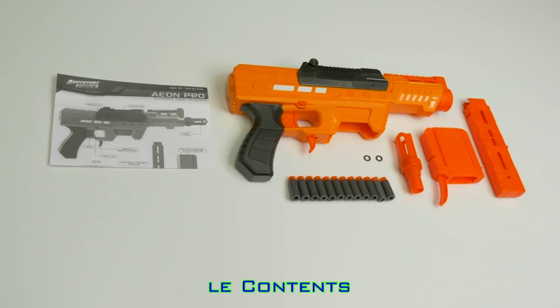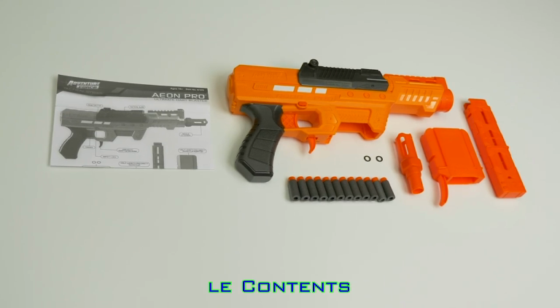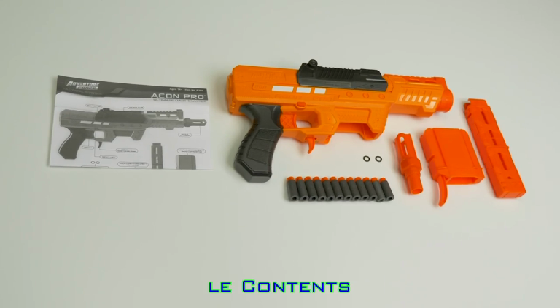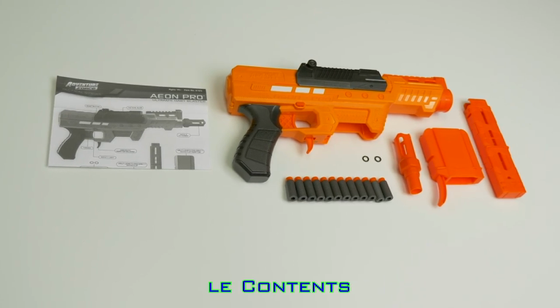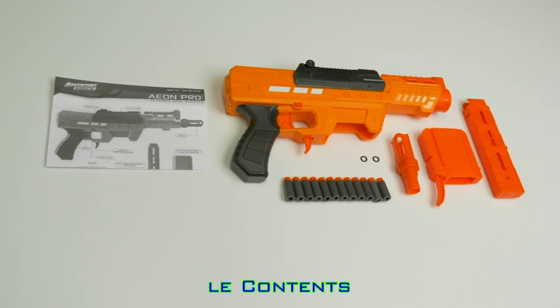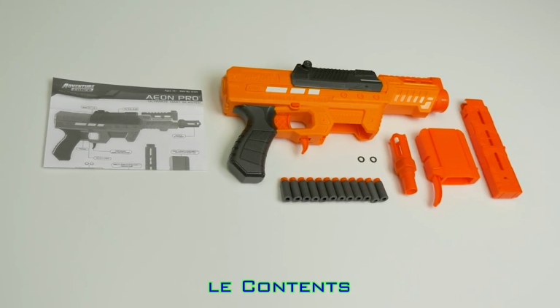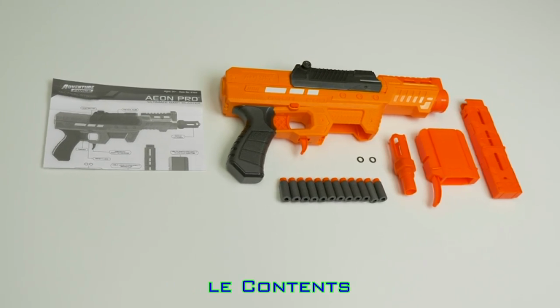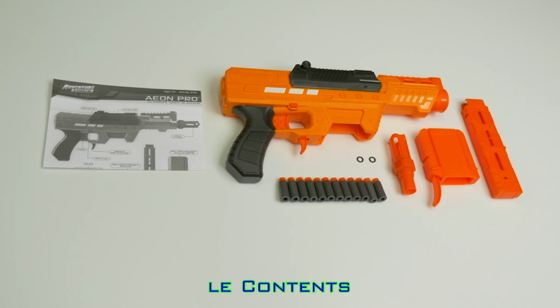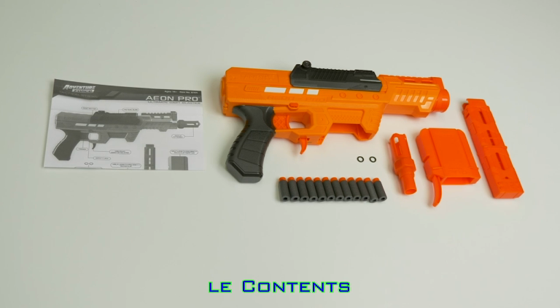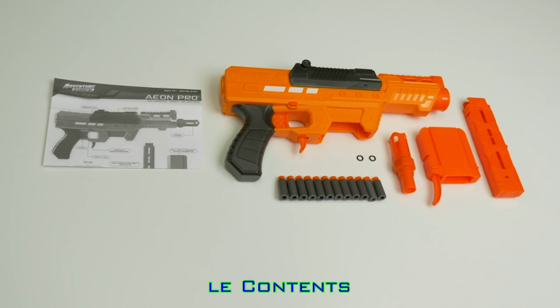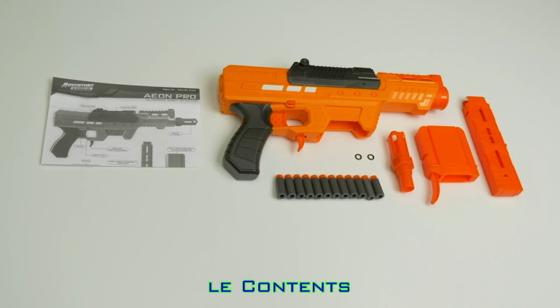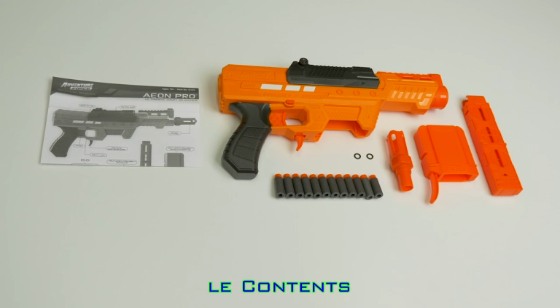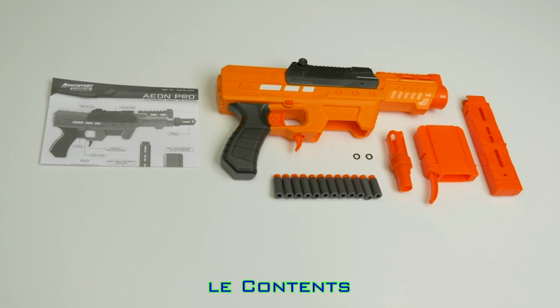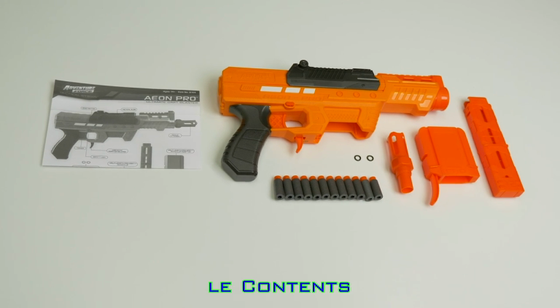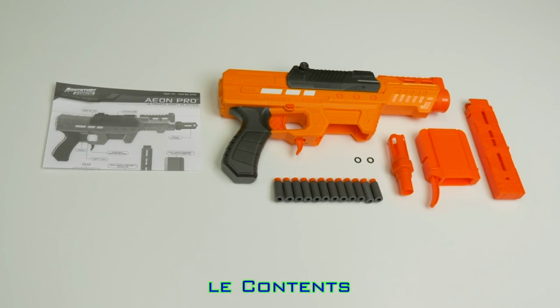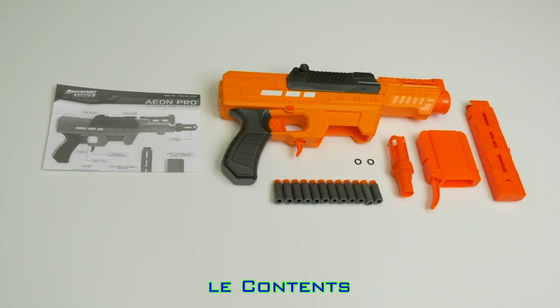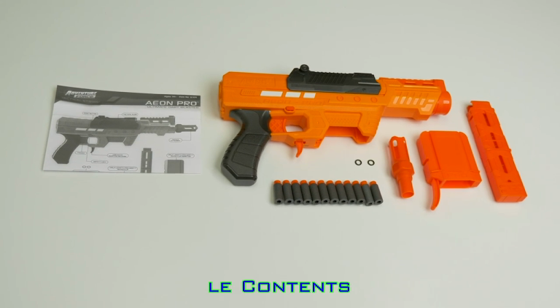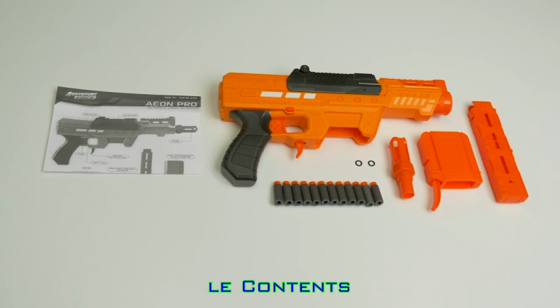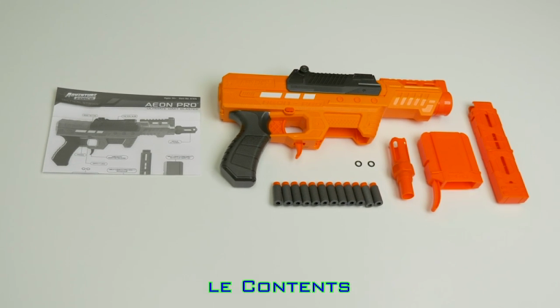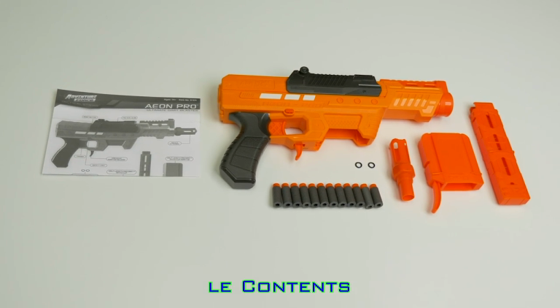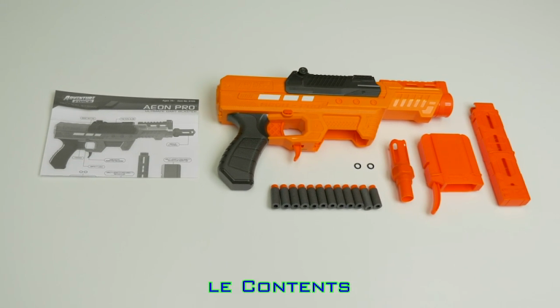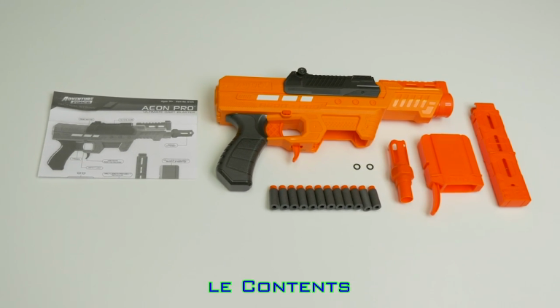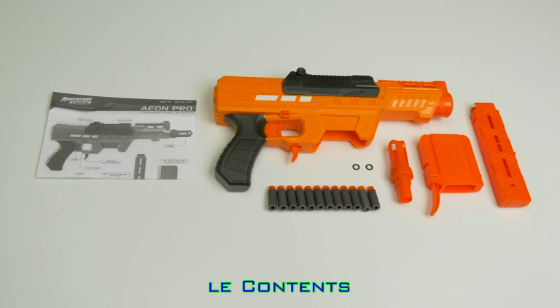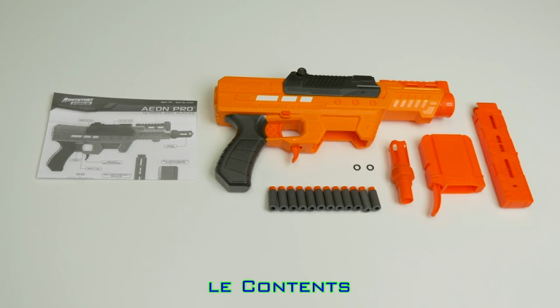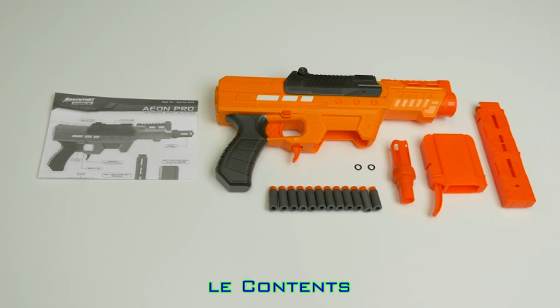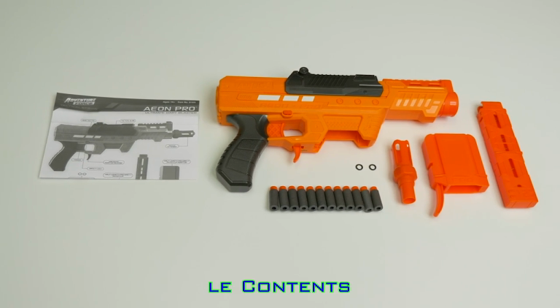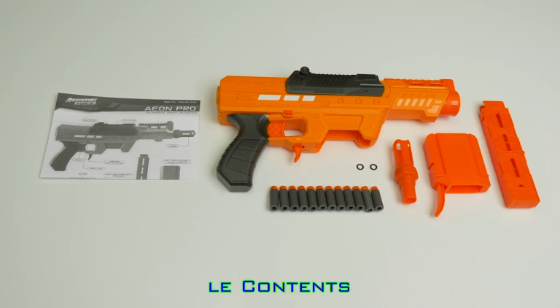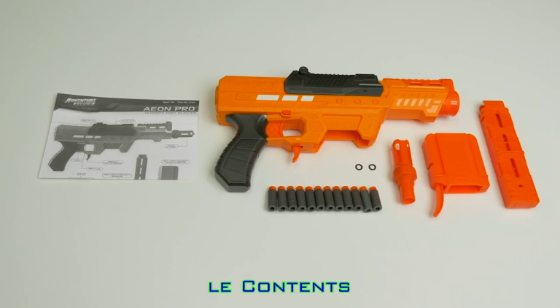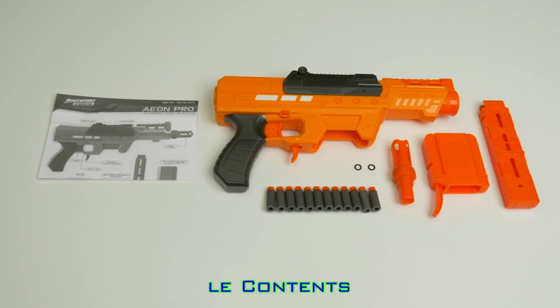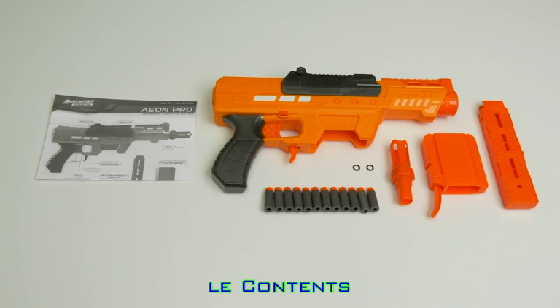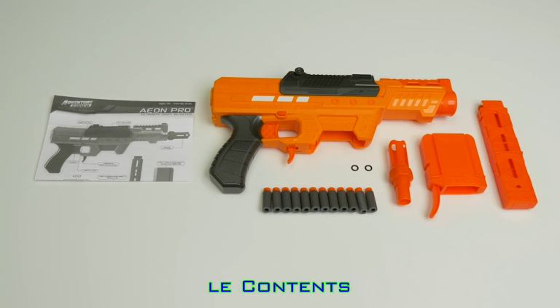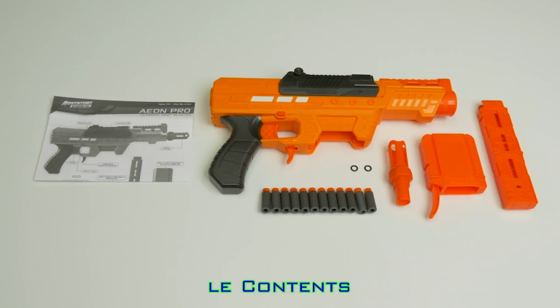Included is the blaster, detached muzzle, mag converter, magazine, two extra o-rings, short darts, and the instructions.